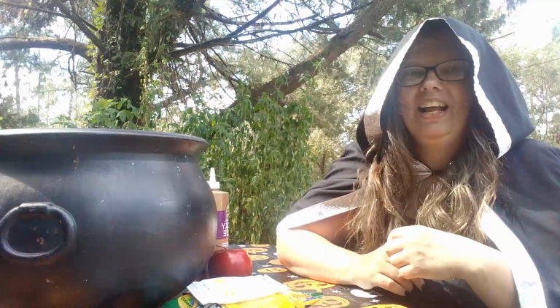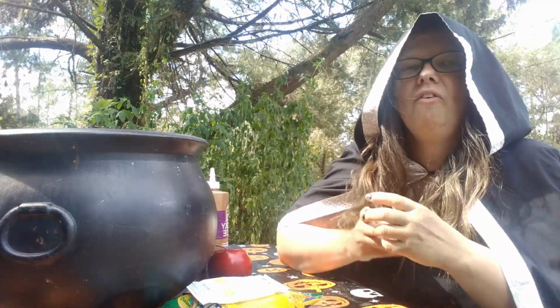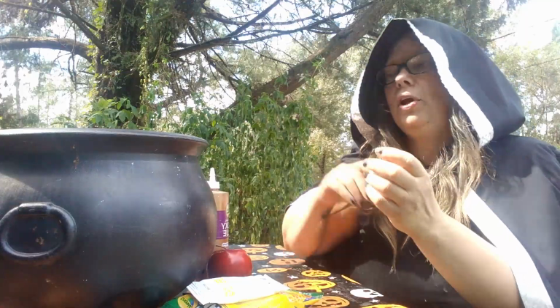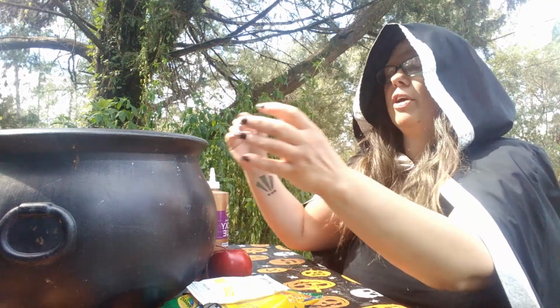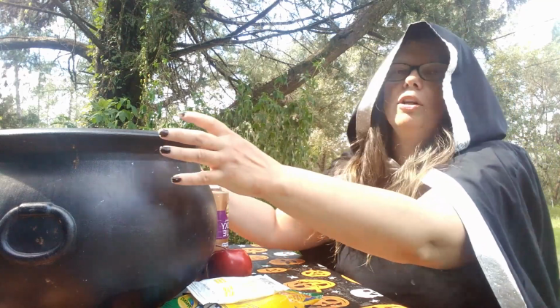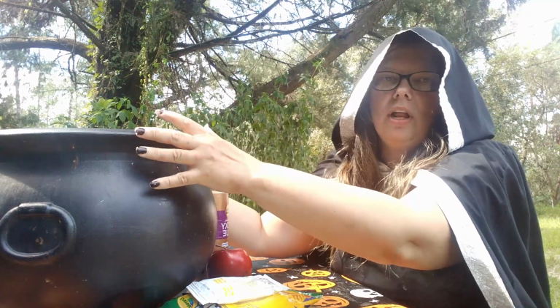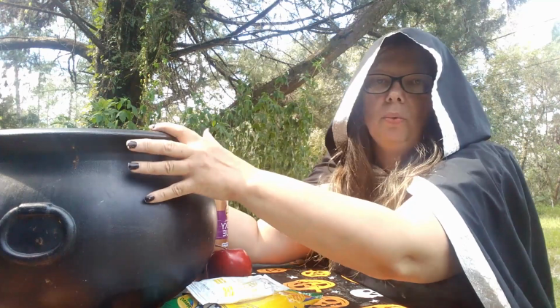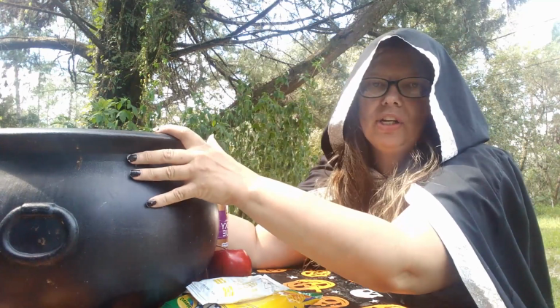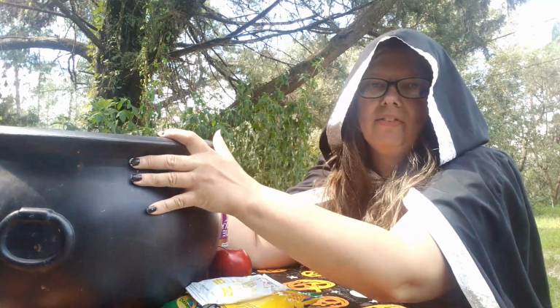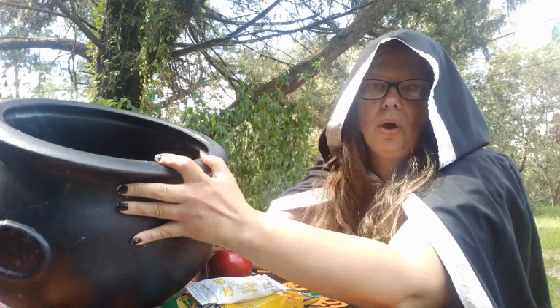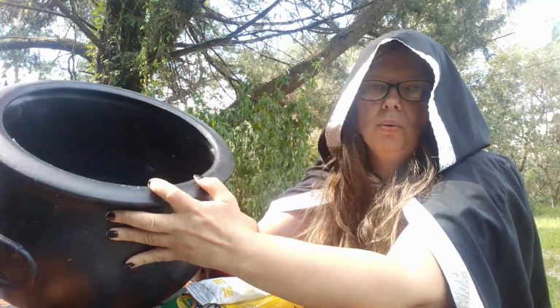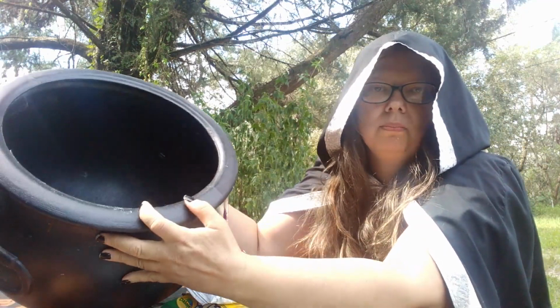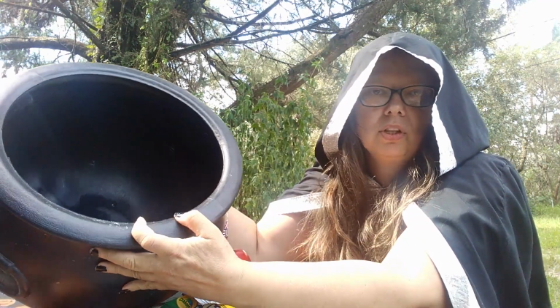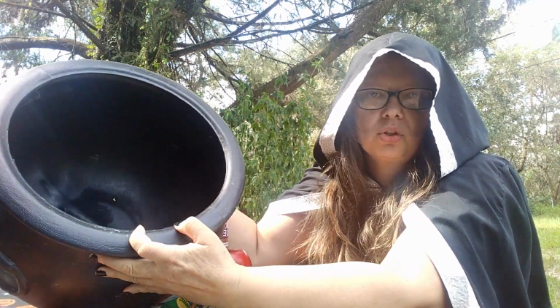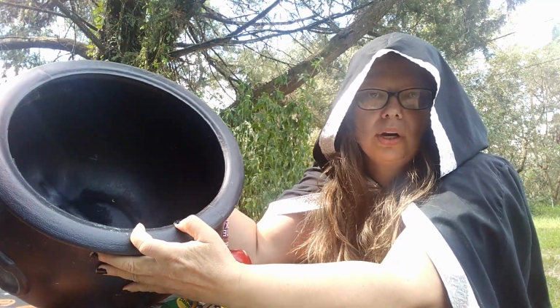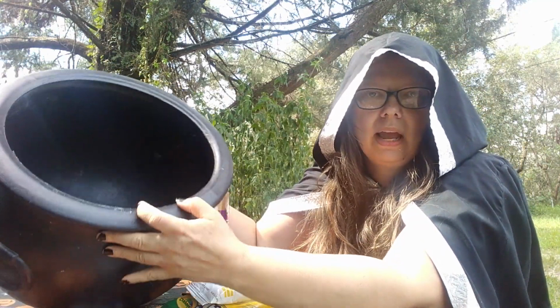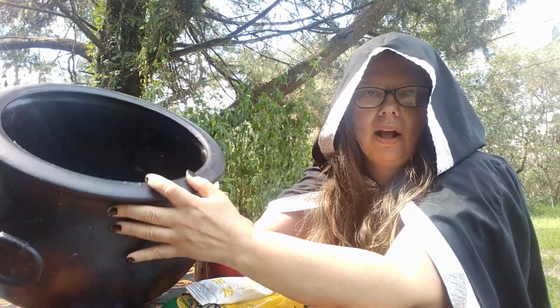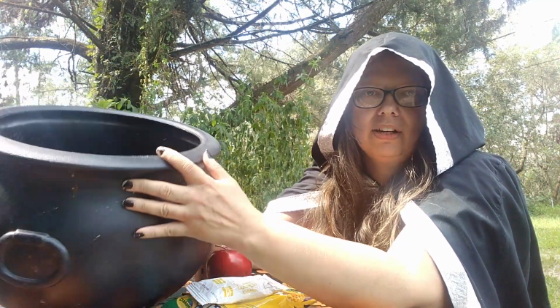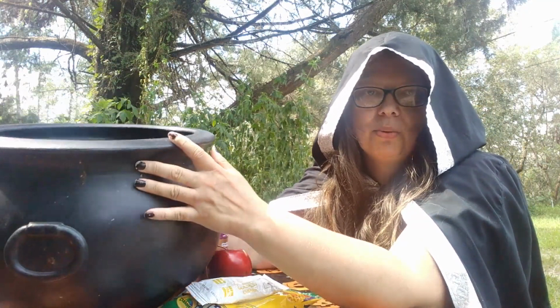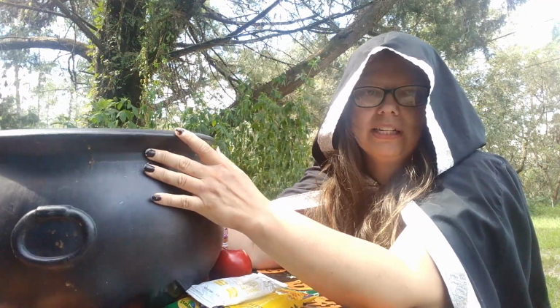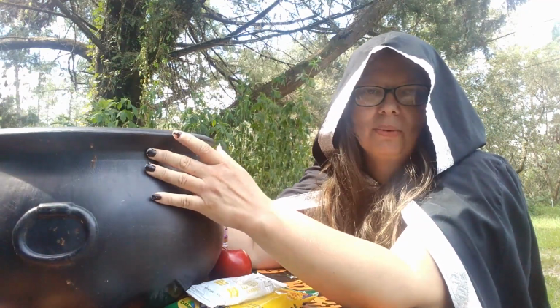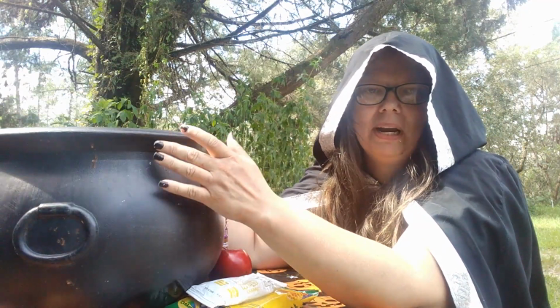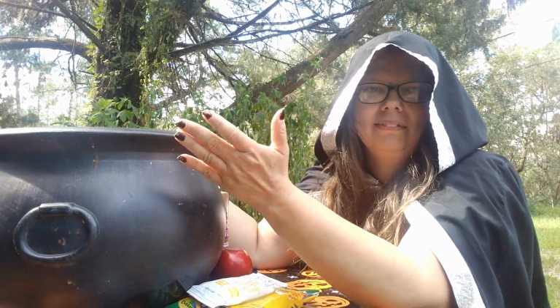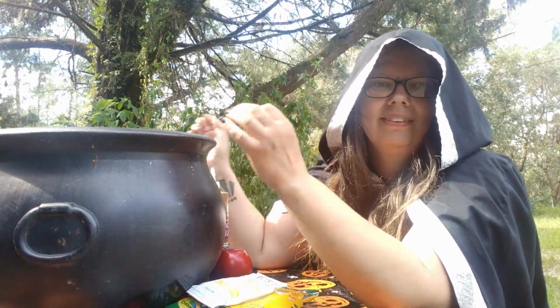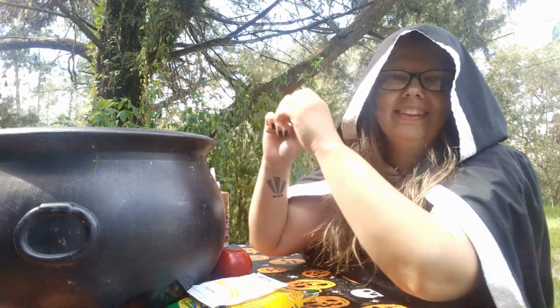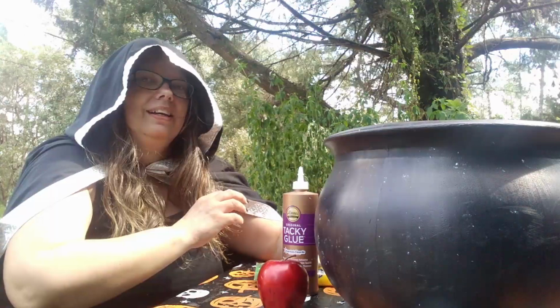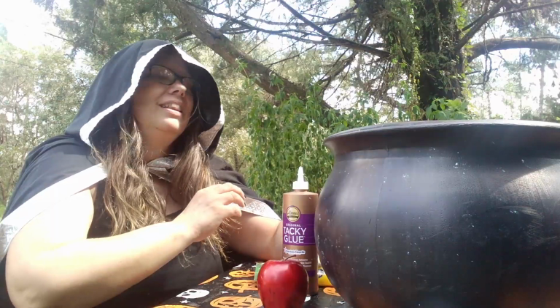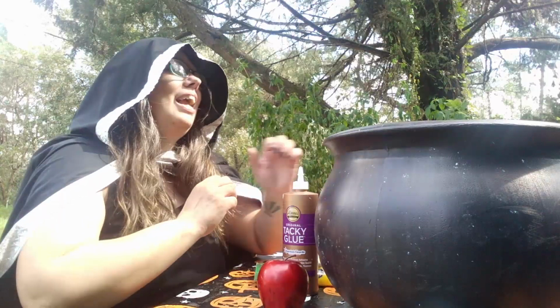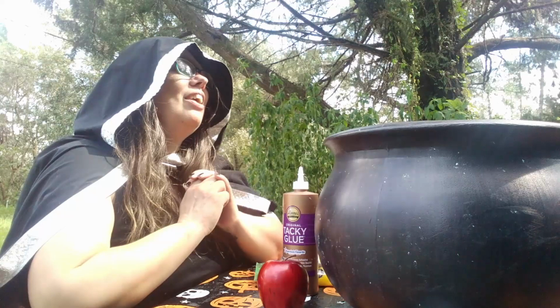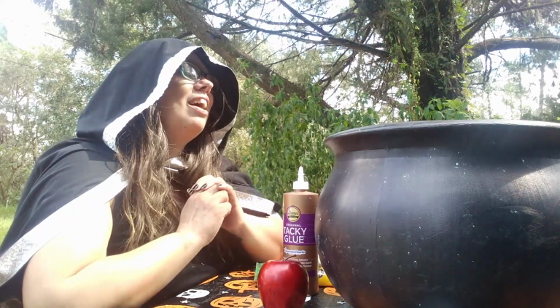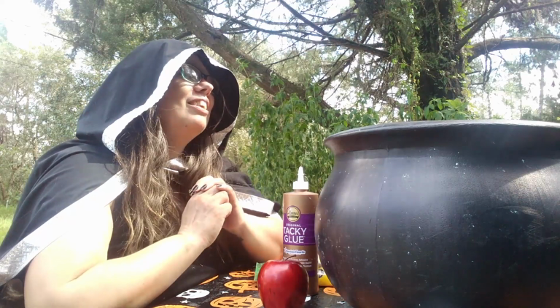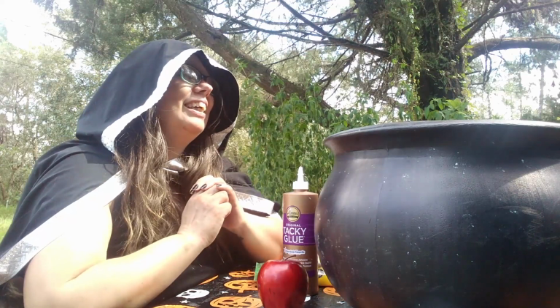Hopefully you have a cauldron, otherwise you have to go to the store and get all your supplies from there. Thank you, cauldron.